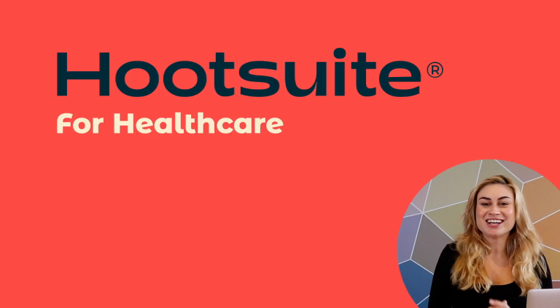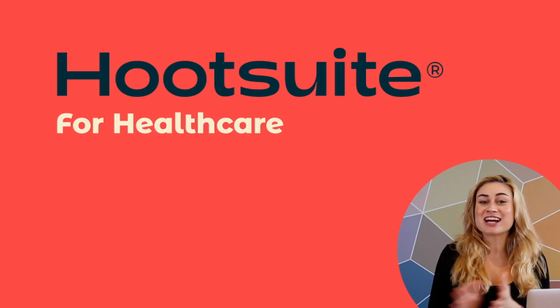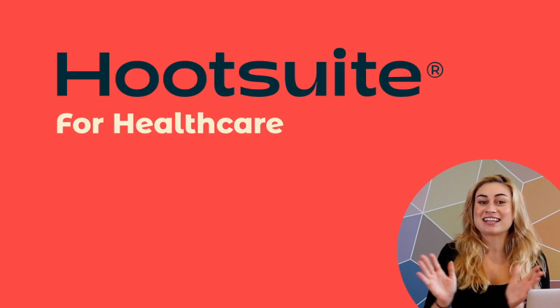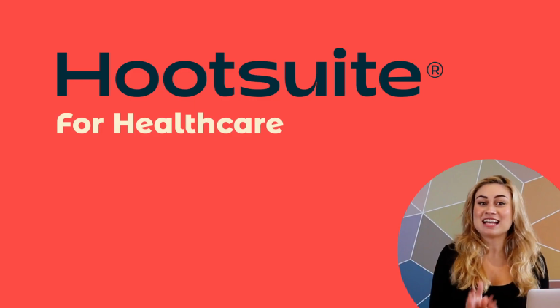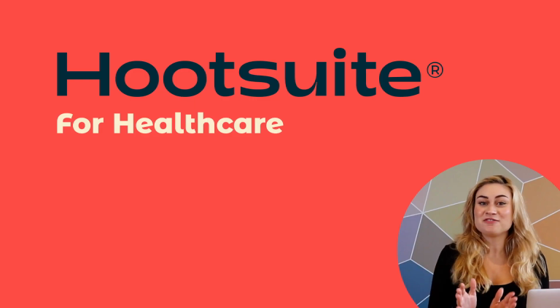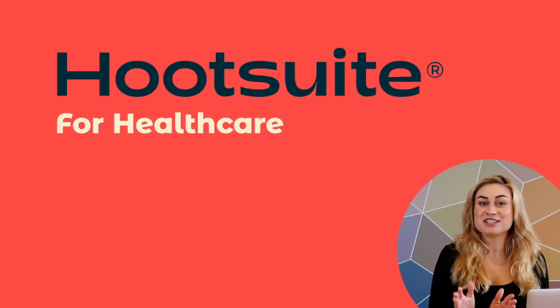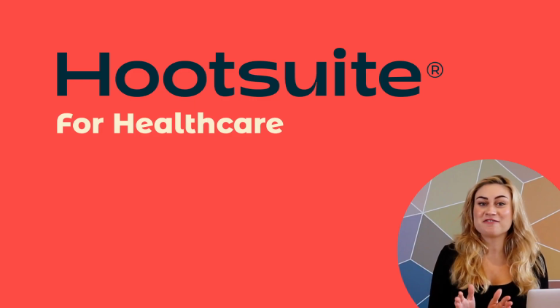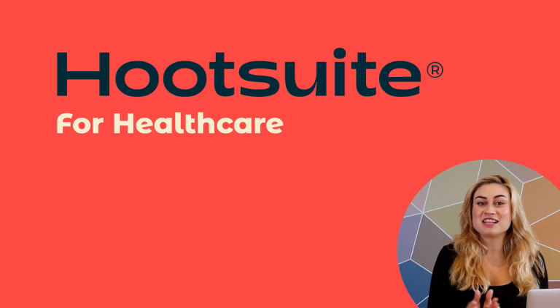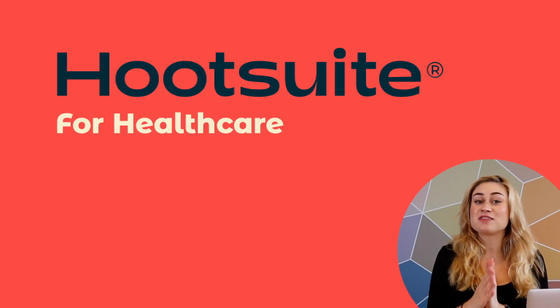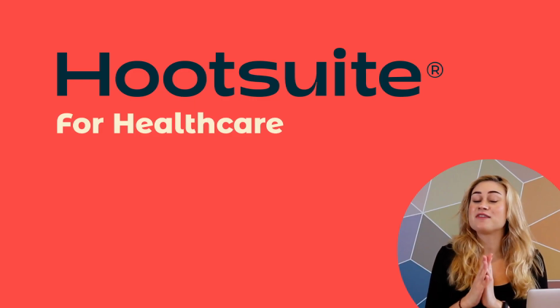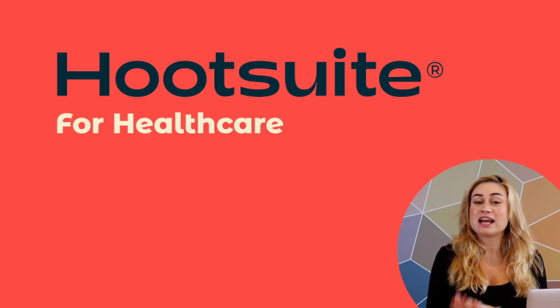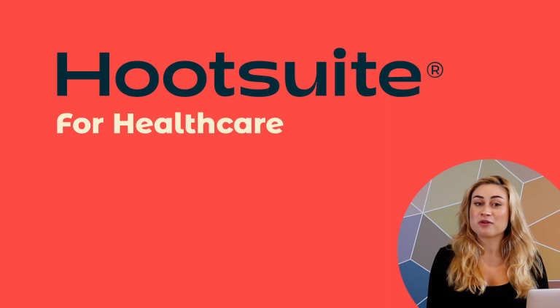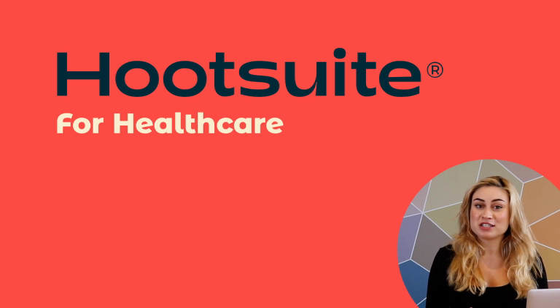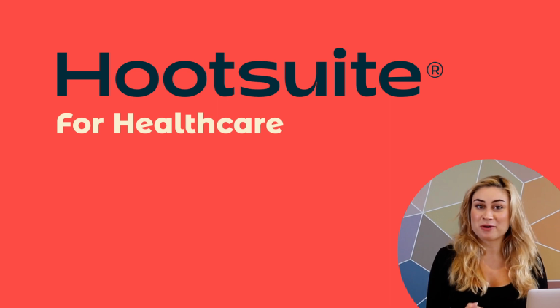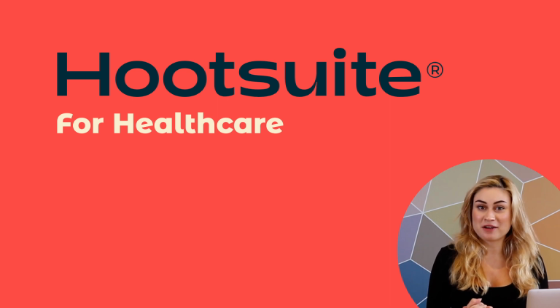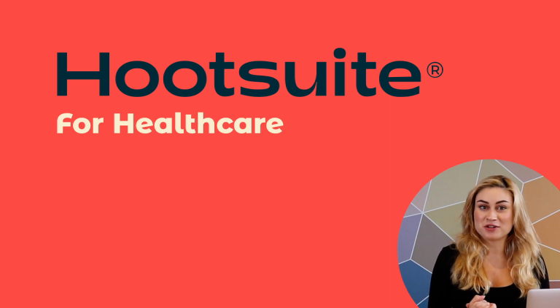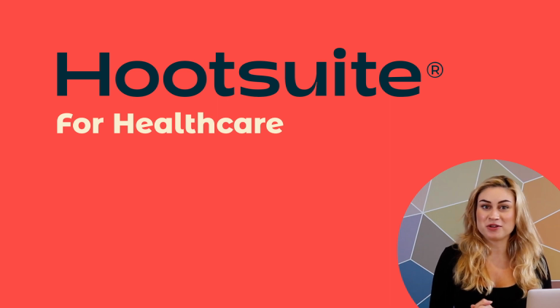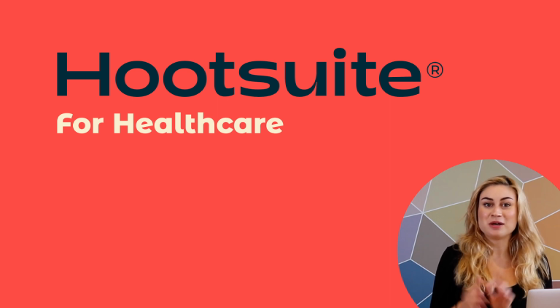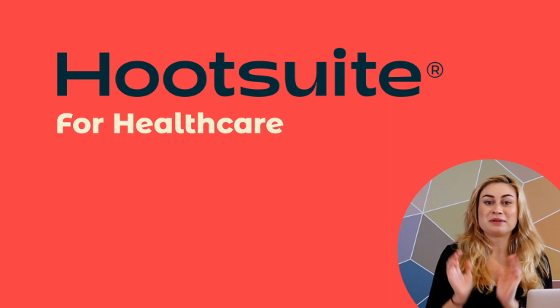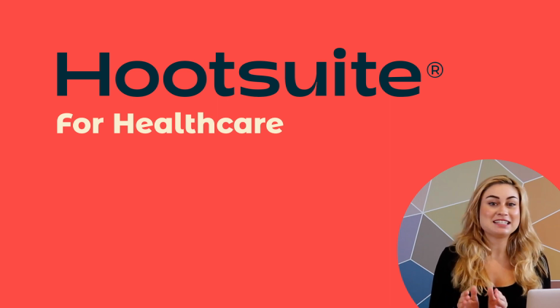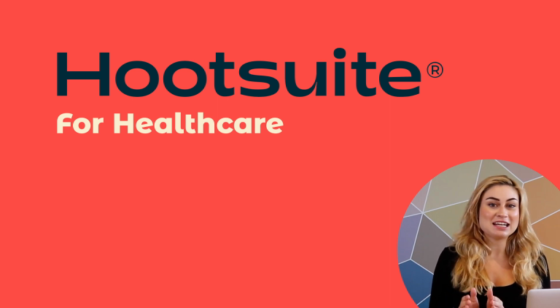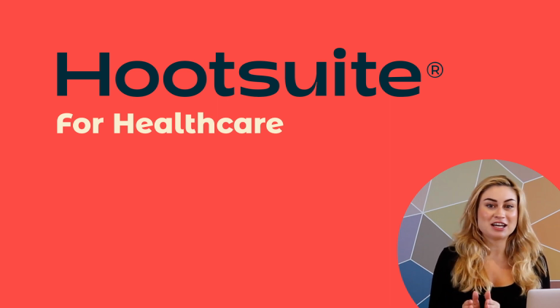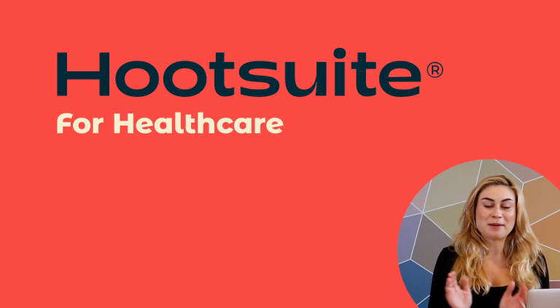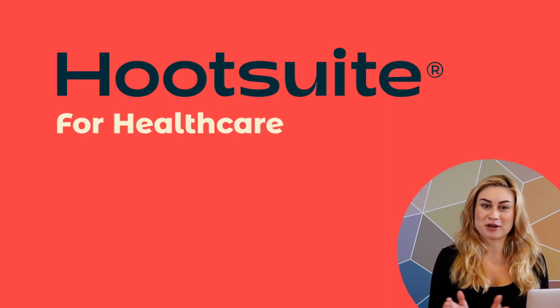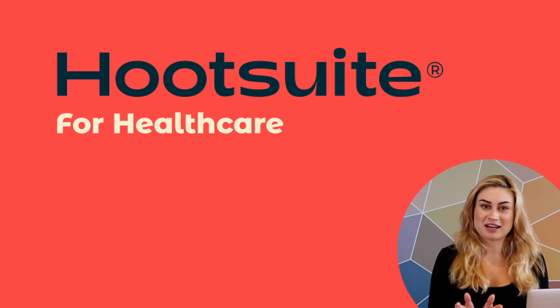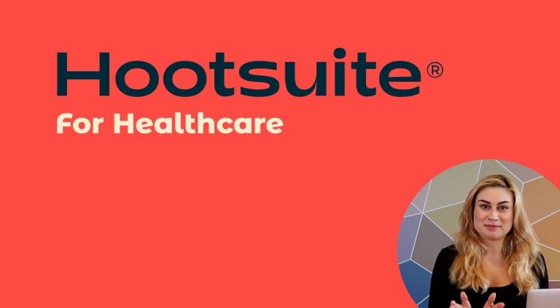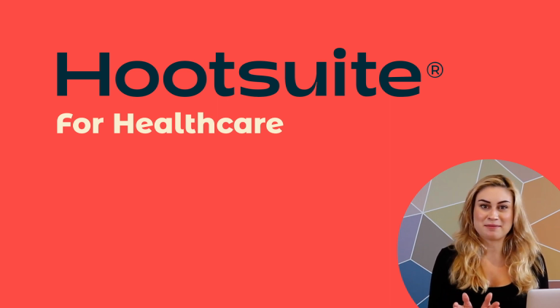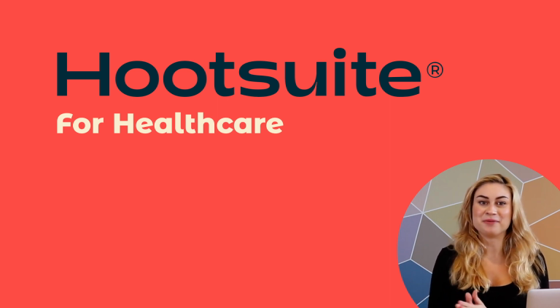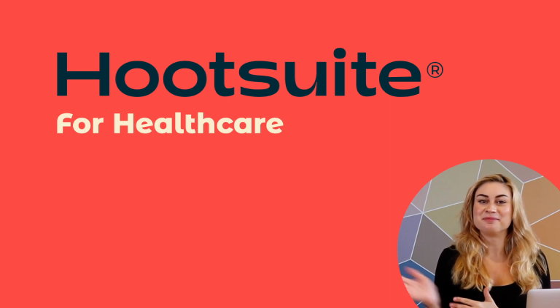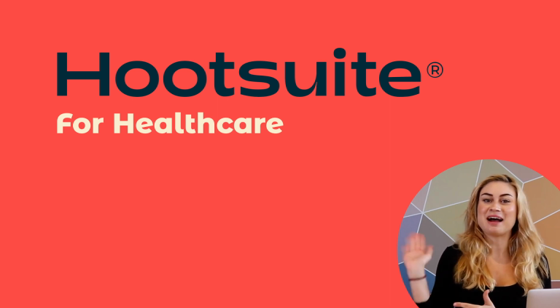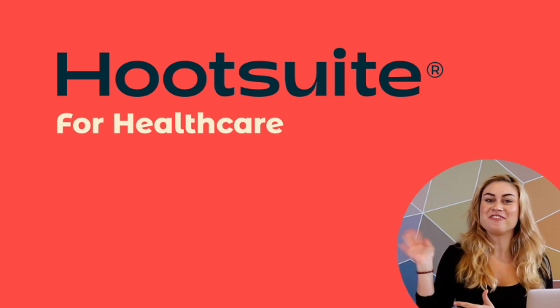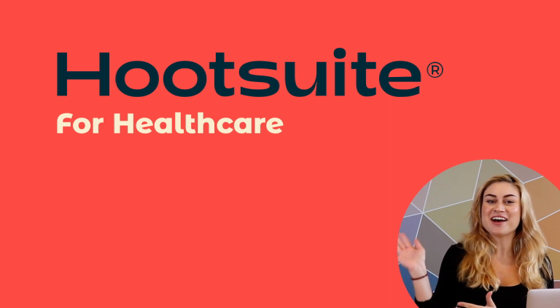Okay, that's it for today, friends. If you have any questions about what I've shown you, please get in touch and book a custom demo. Bye for now.